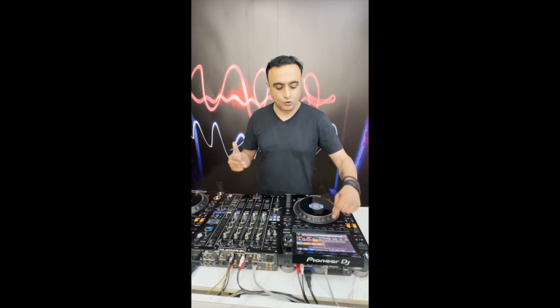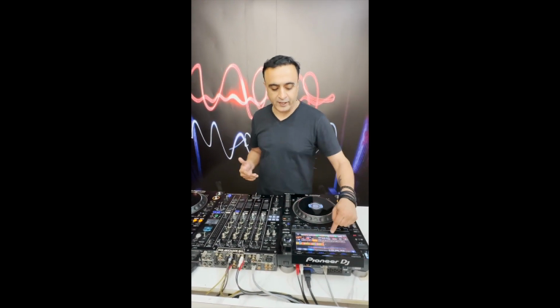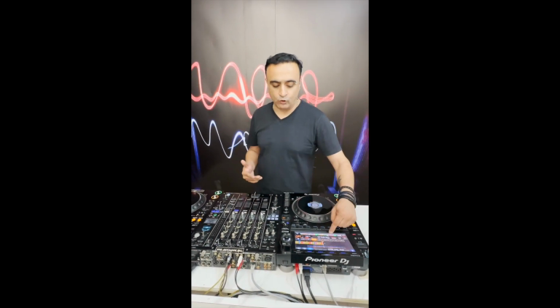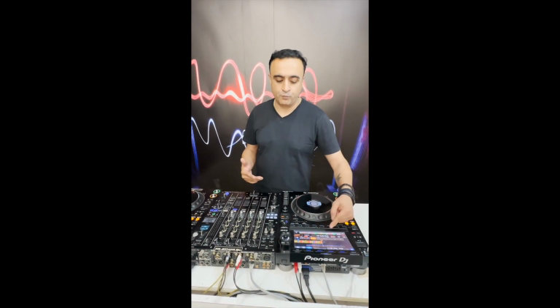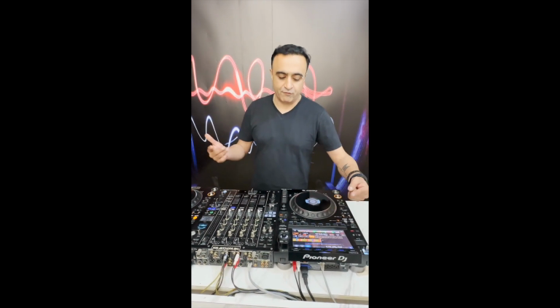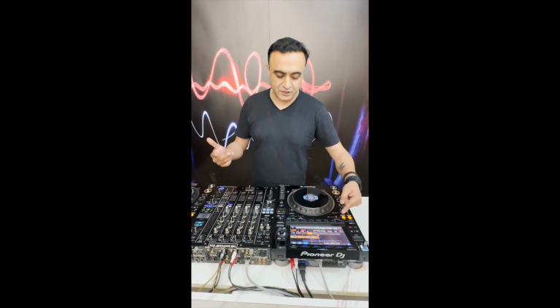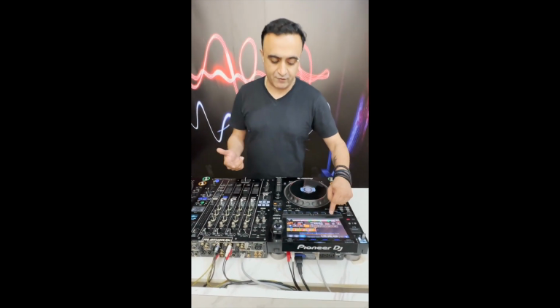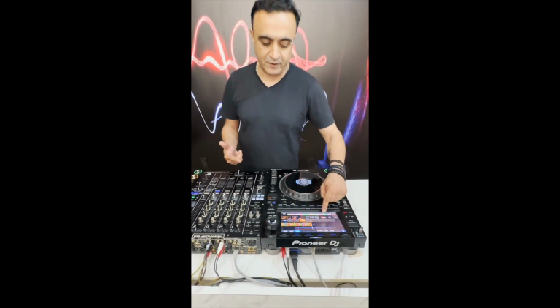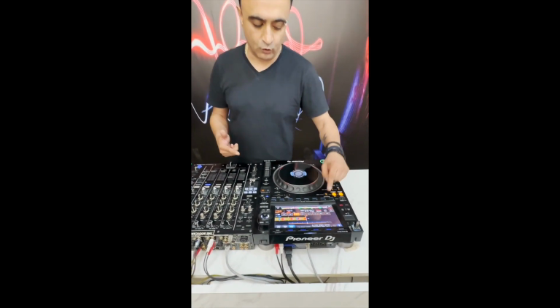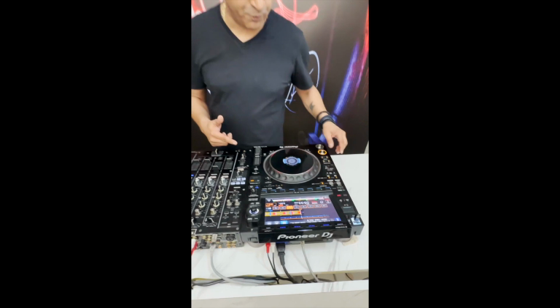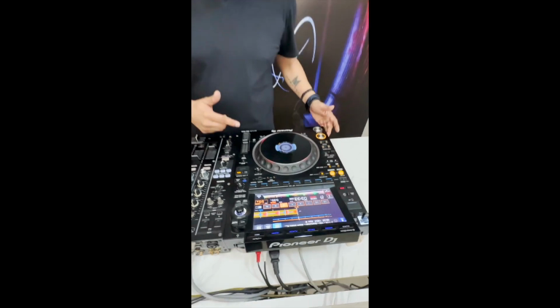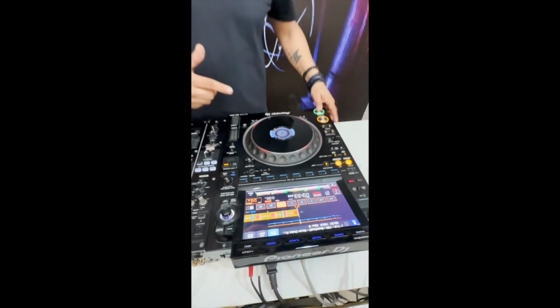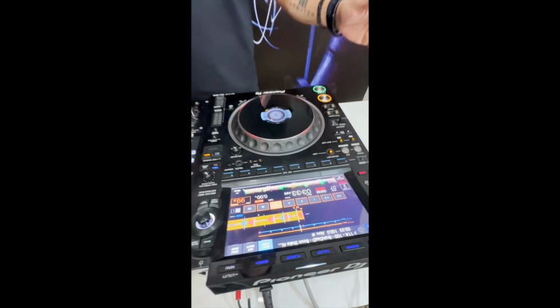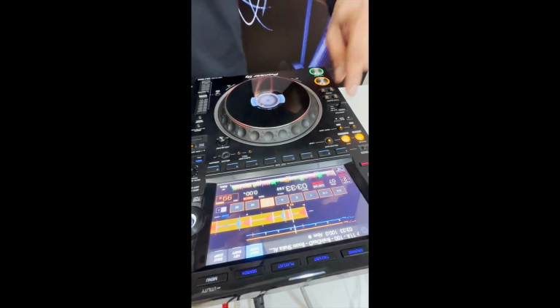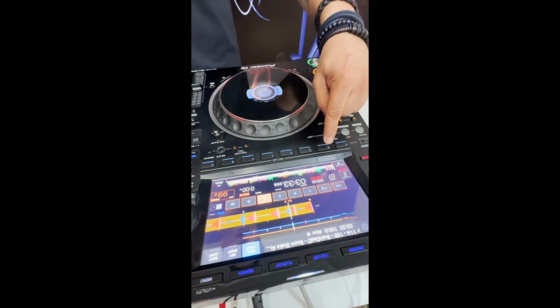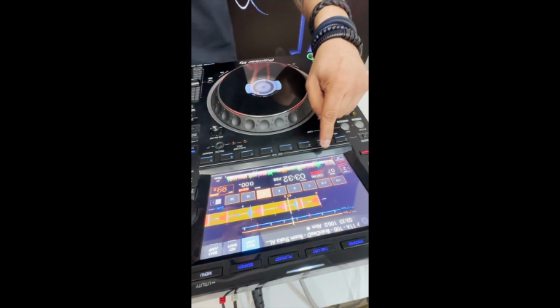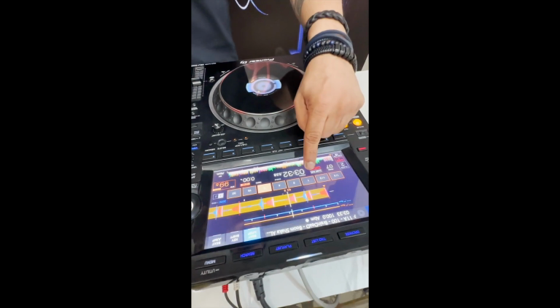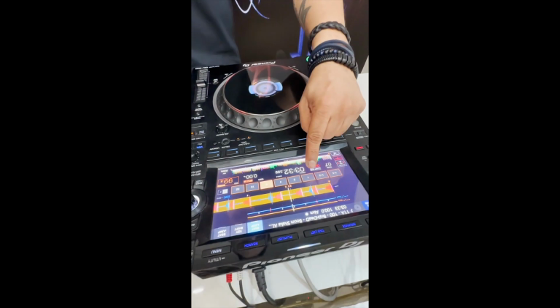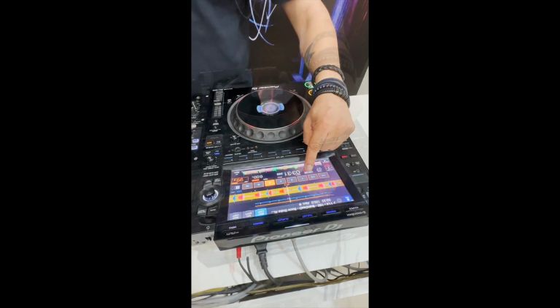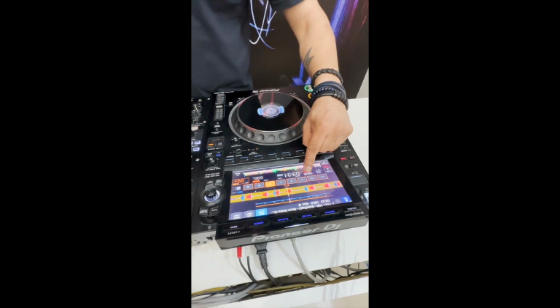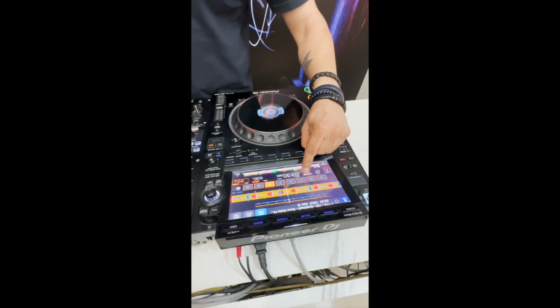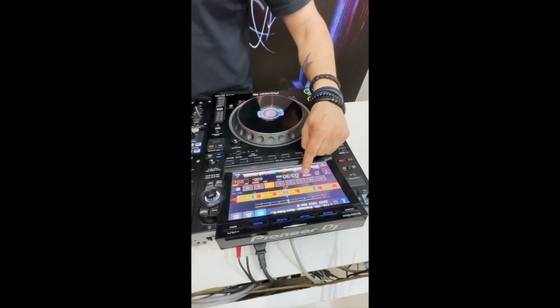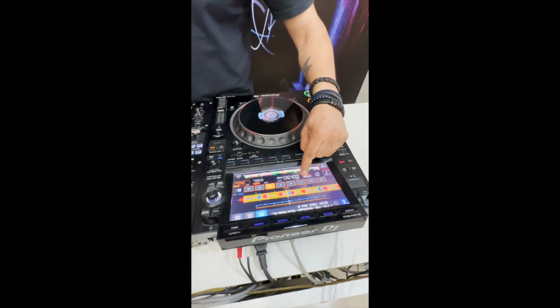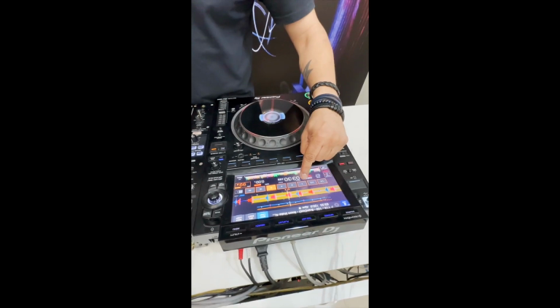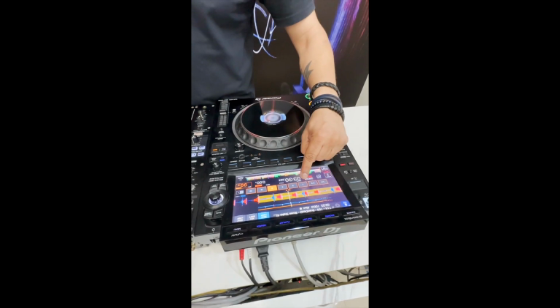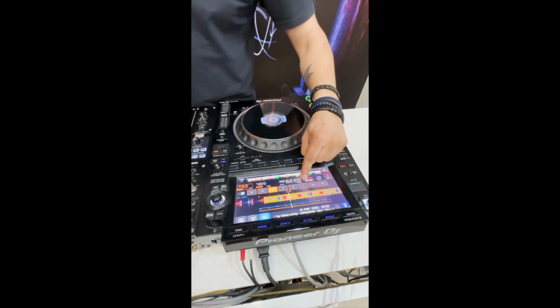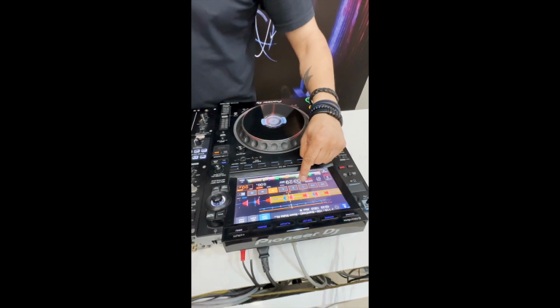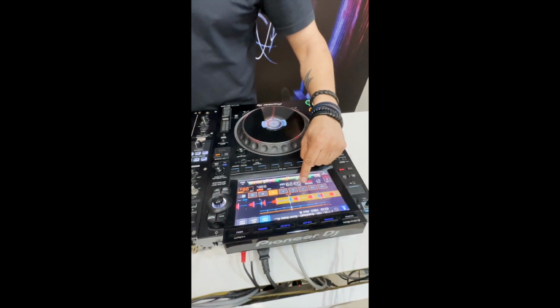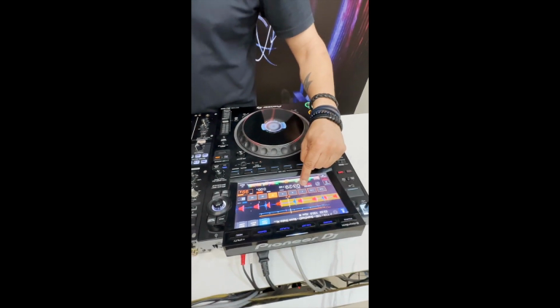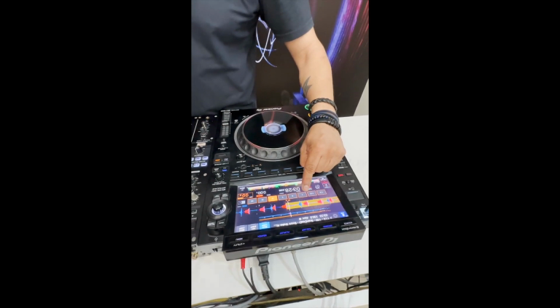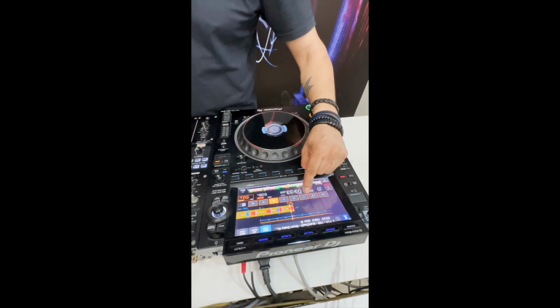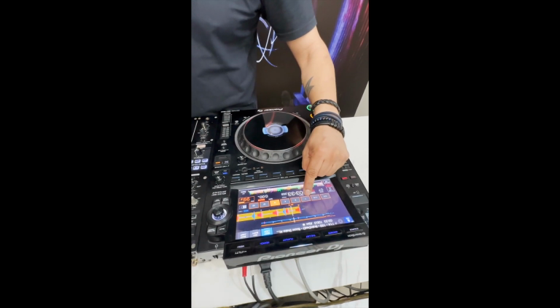The first step is to create a loop — a one beat loop. I'm going to shift my beat loop from the 8-beat loop to a simple one beat loop.